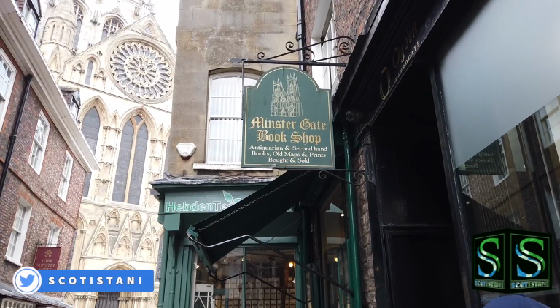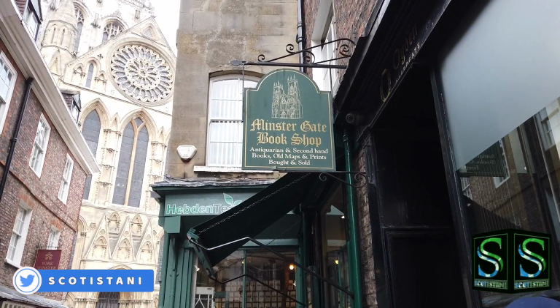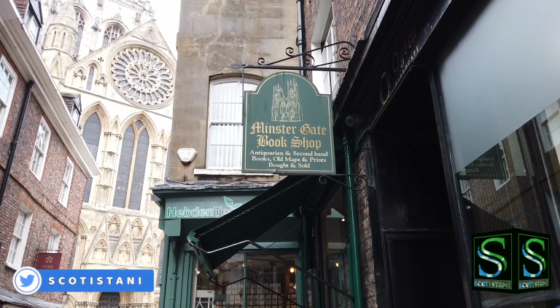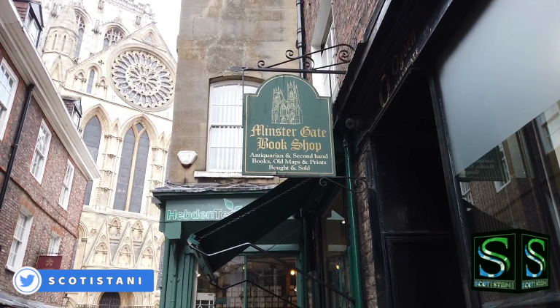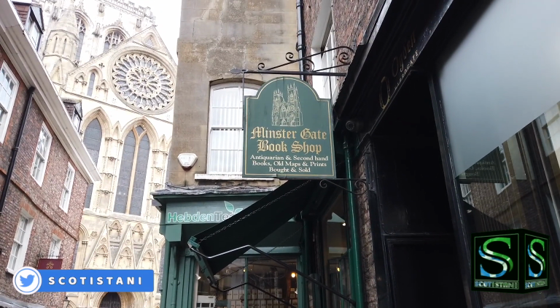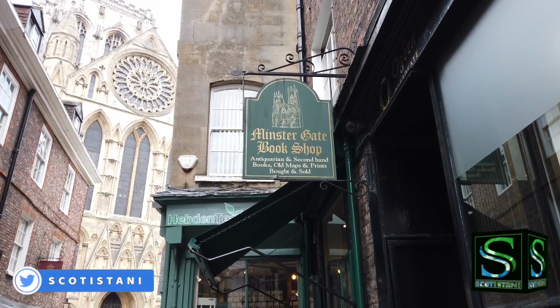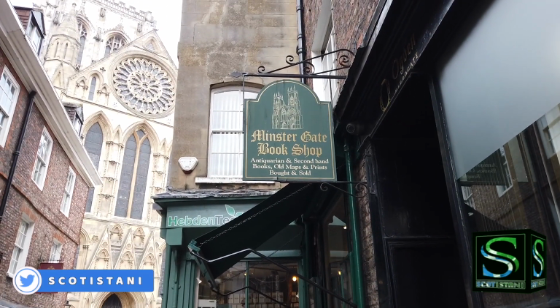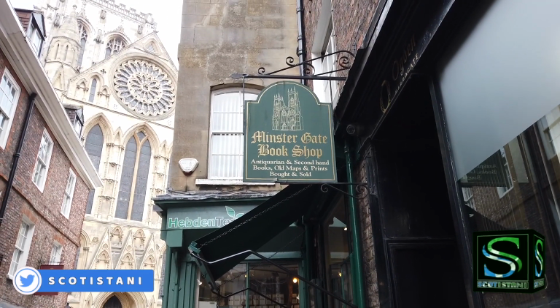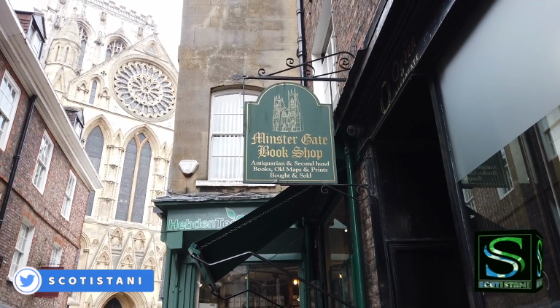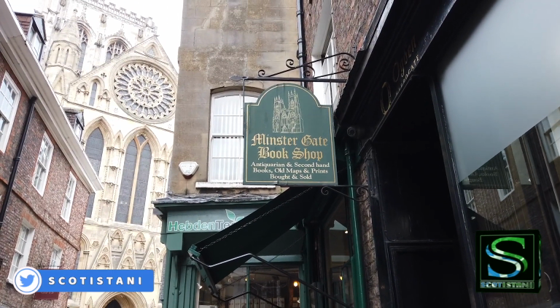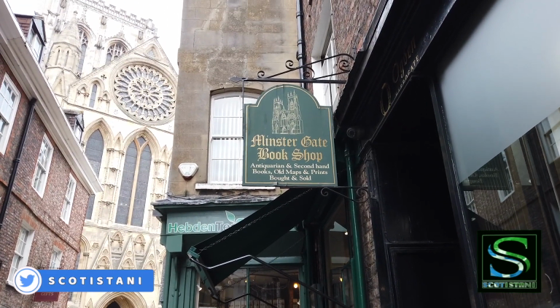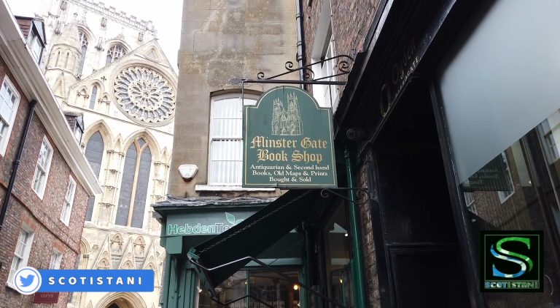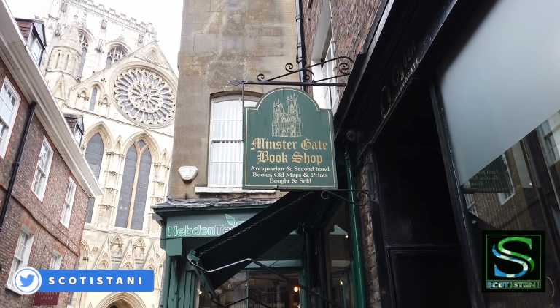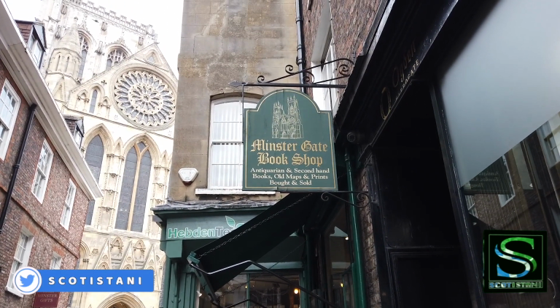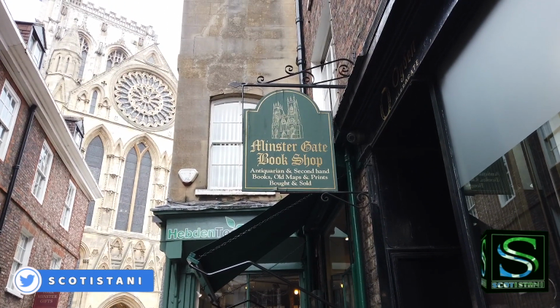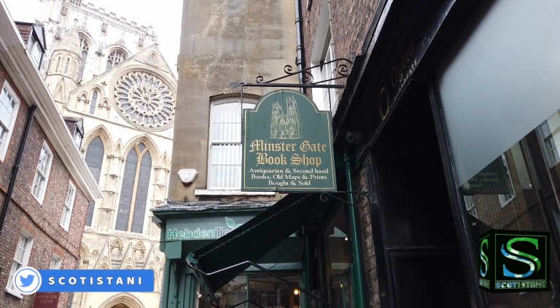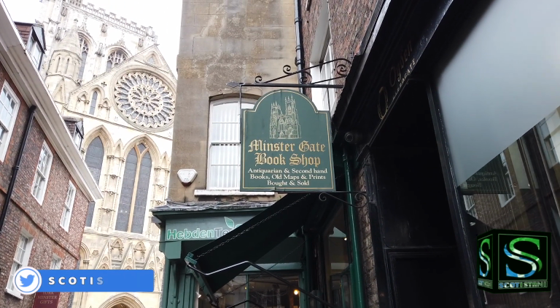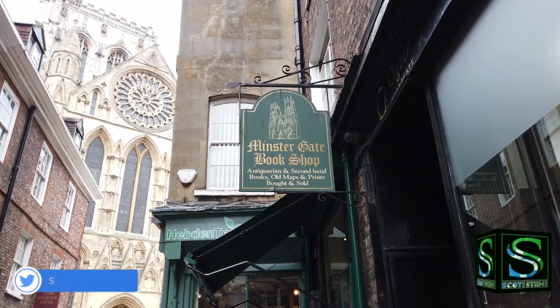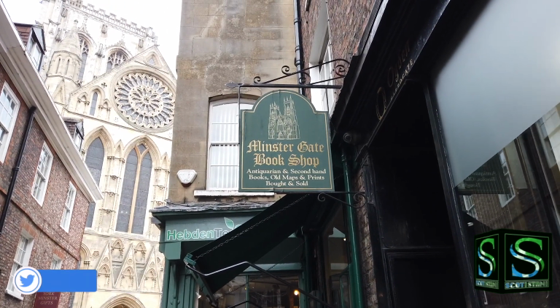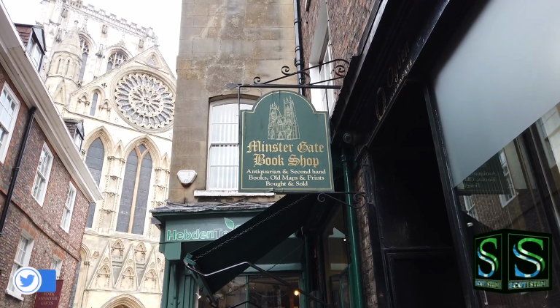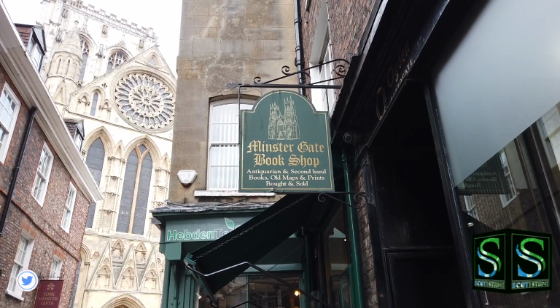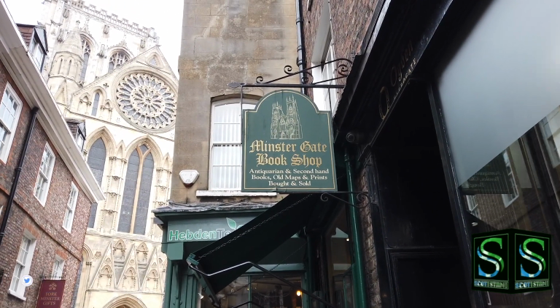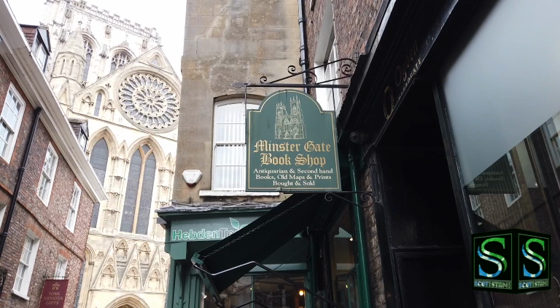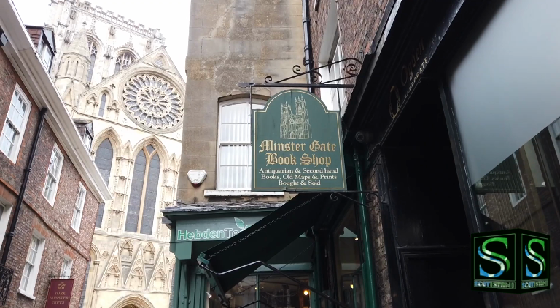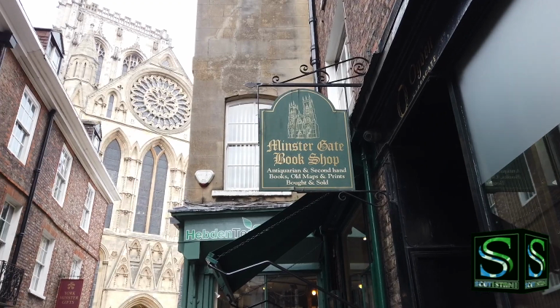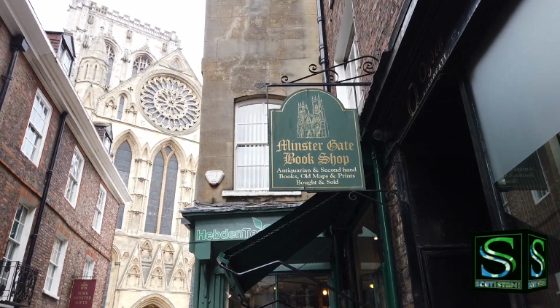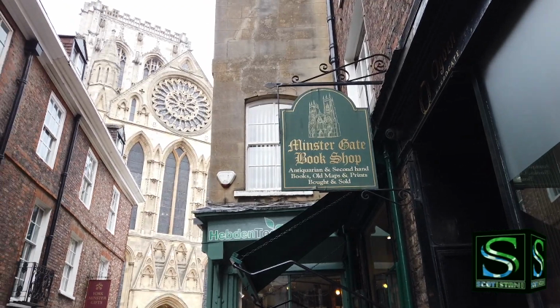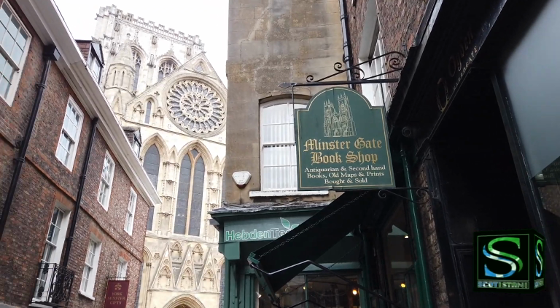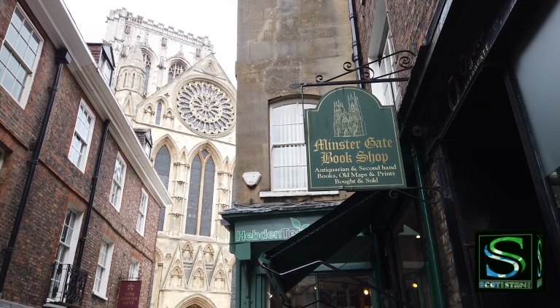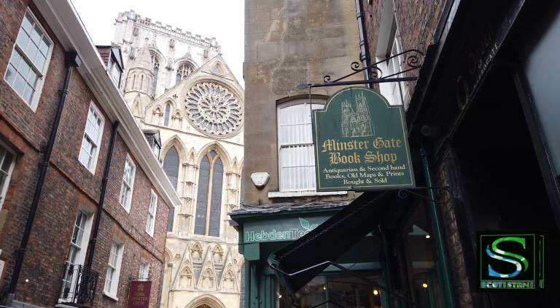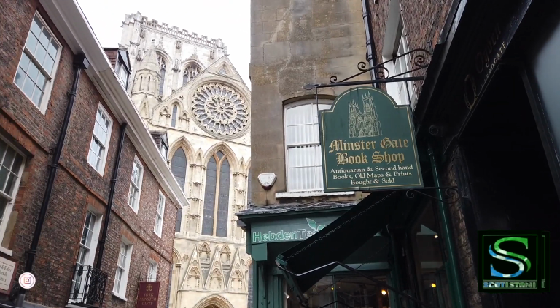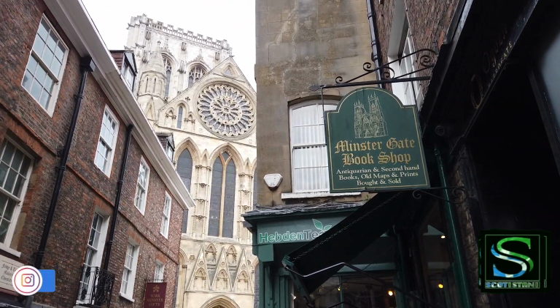And if you love books, I'm sure you would like to spend all day in this shop.